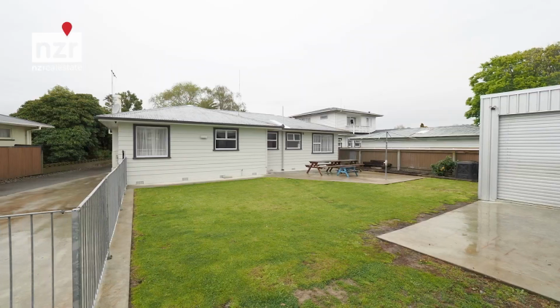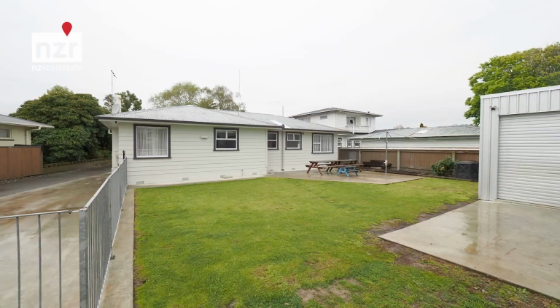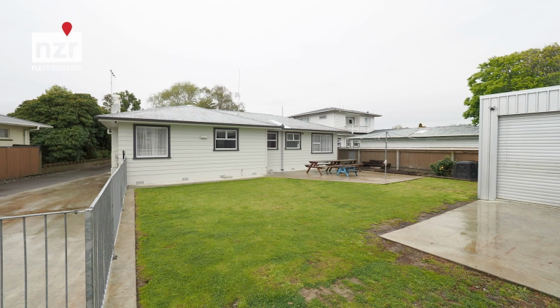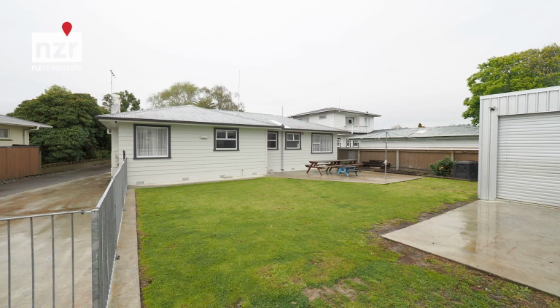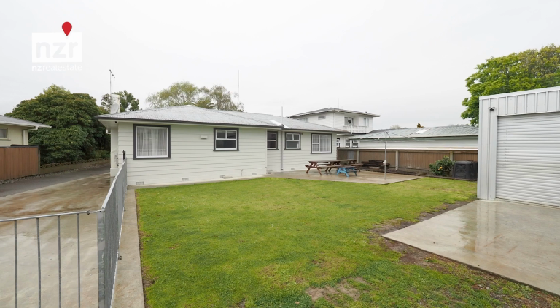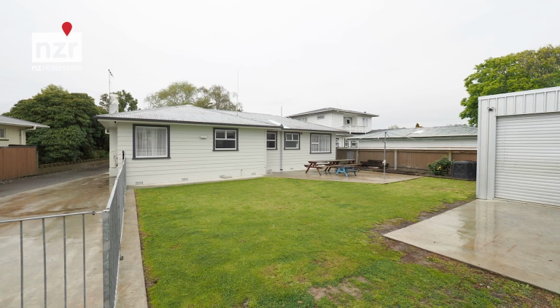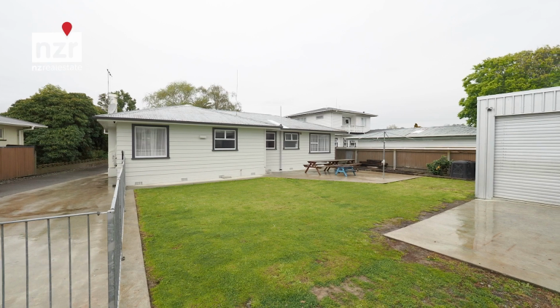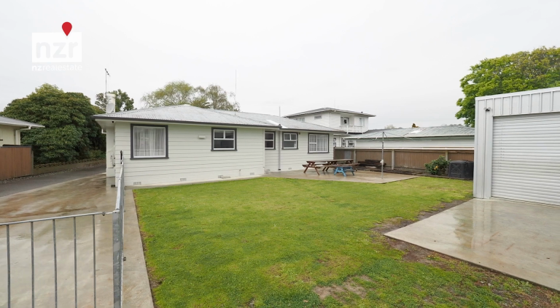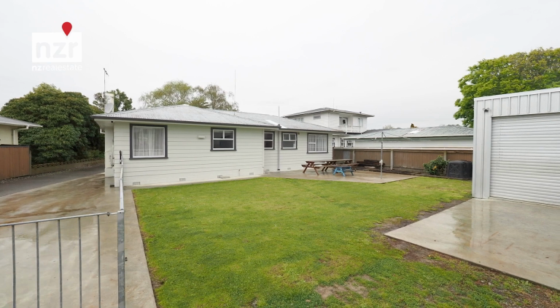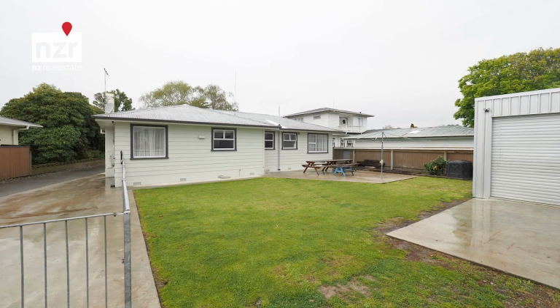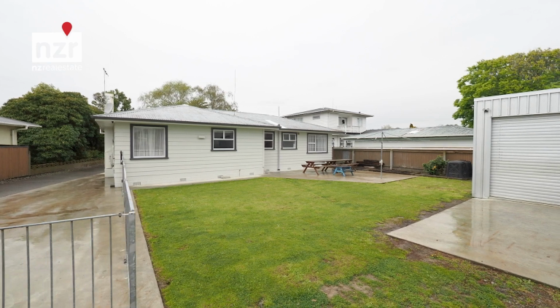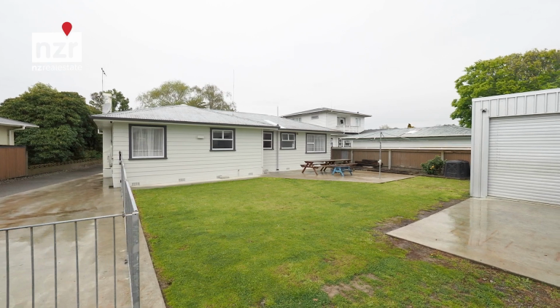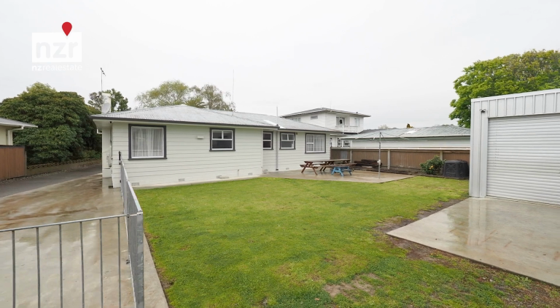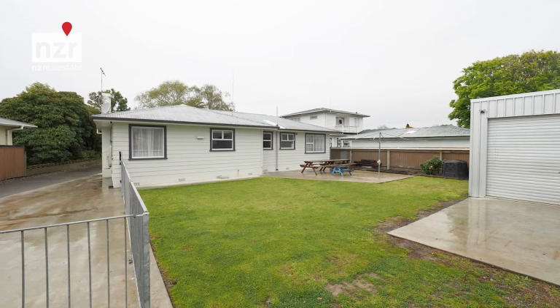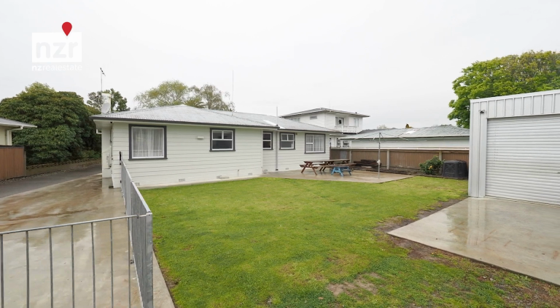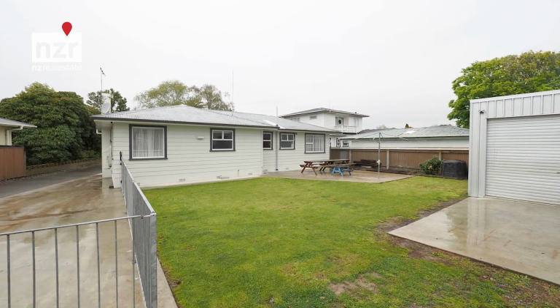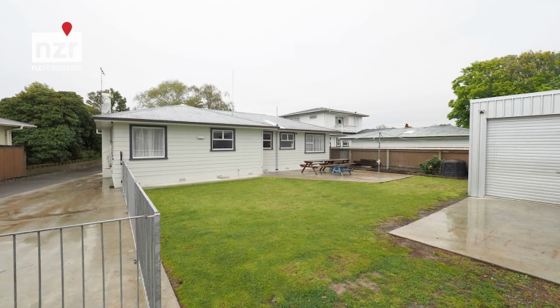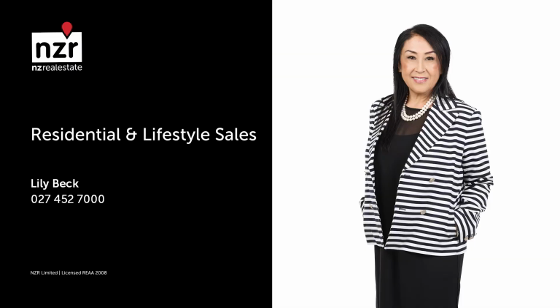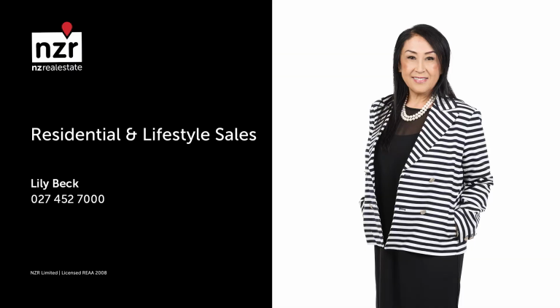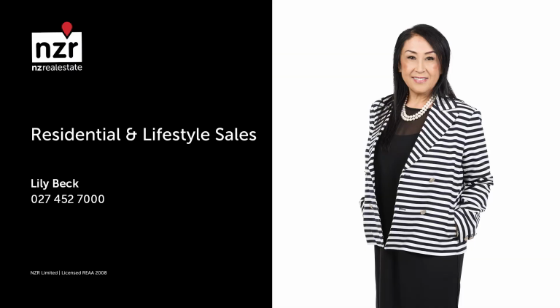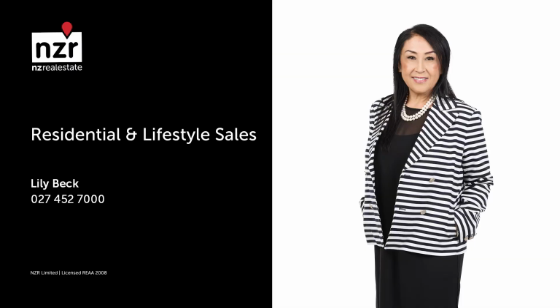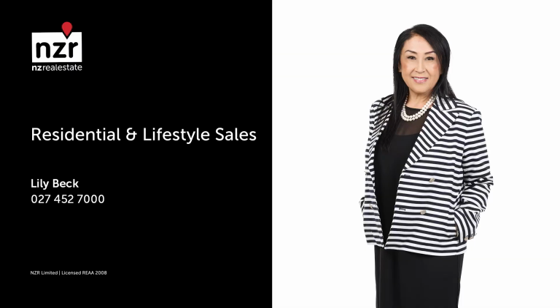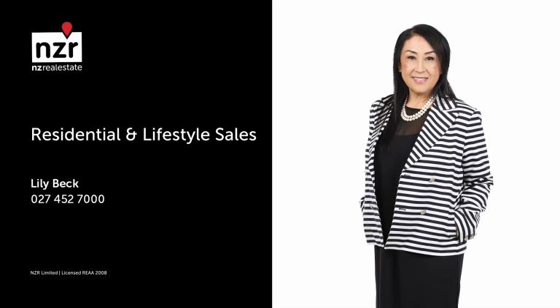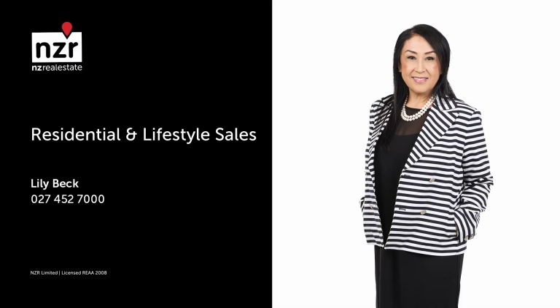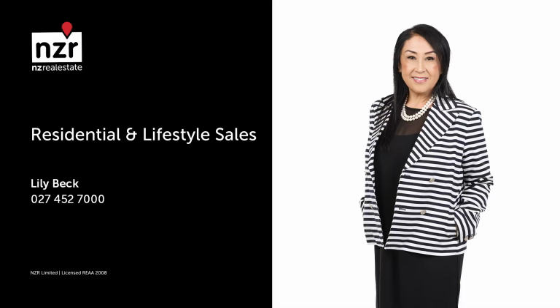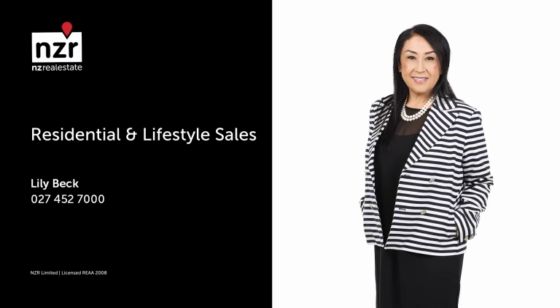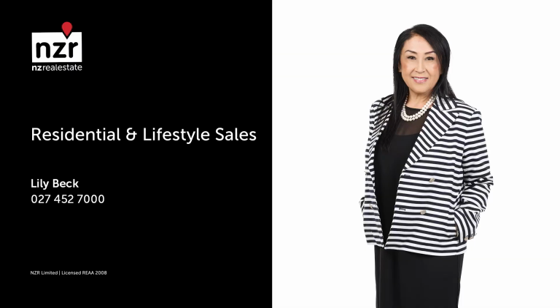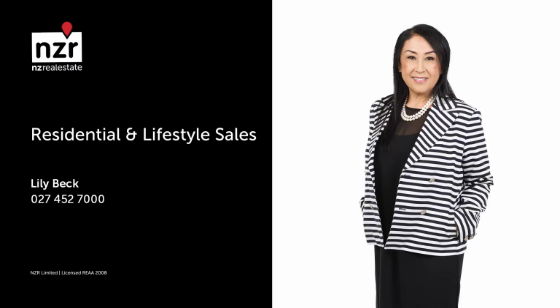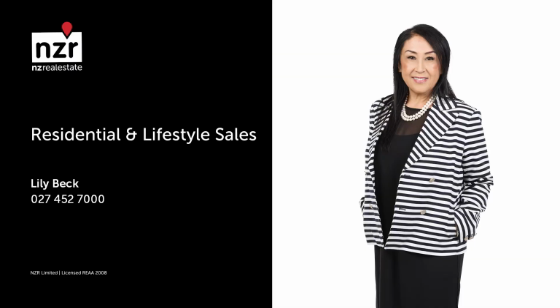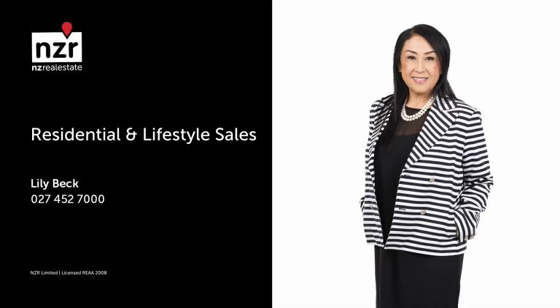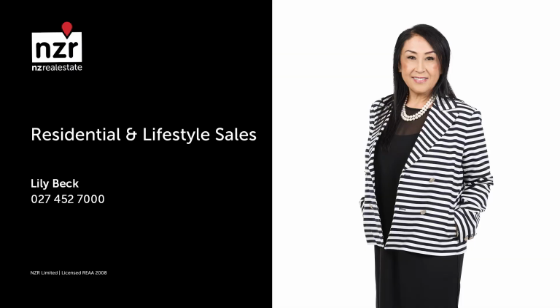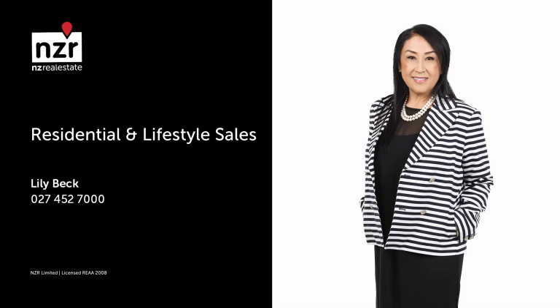Put this first on your open home list. Call me today to view, or I'll see you at the open home.